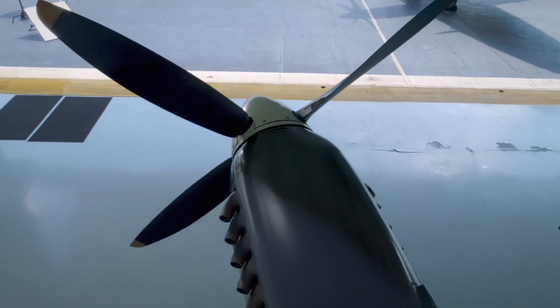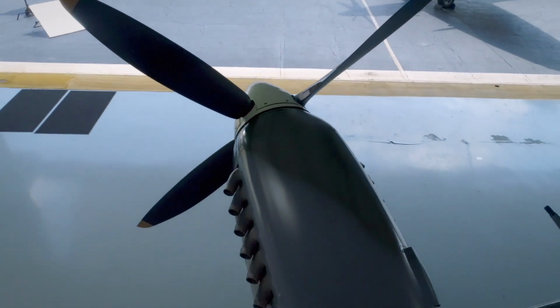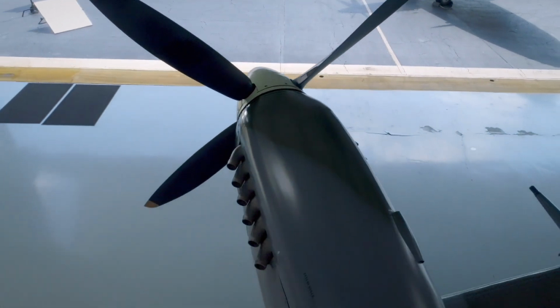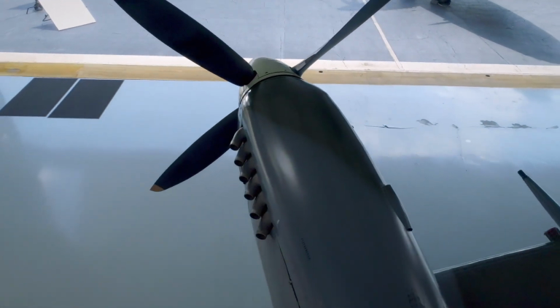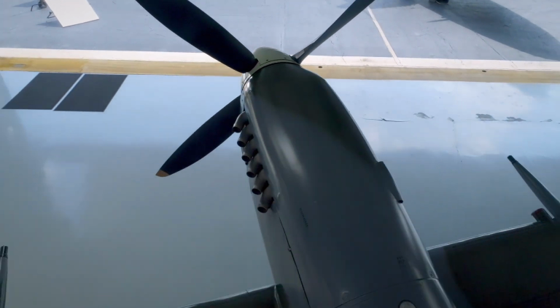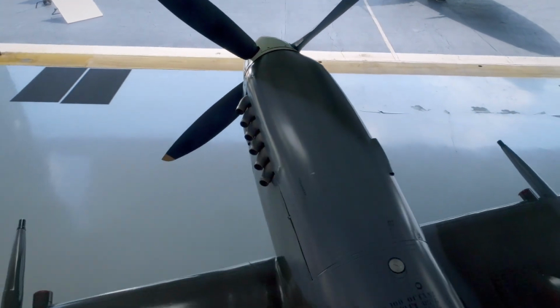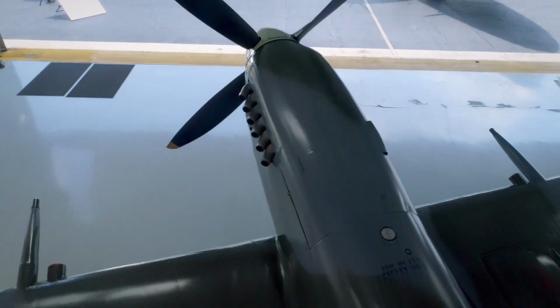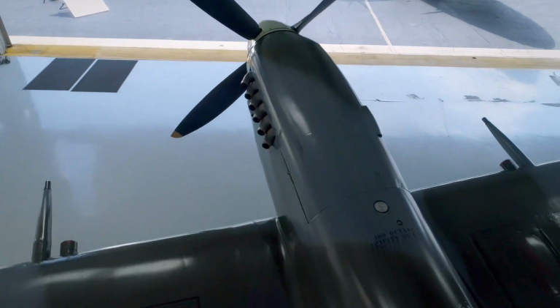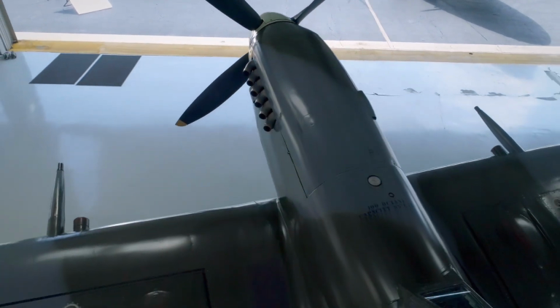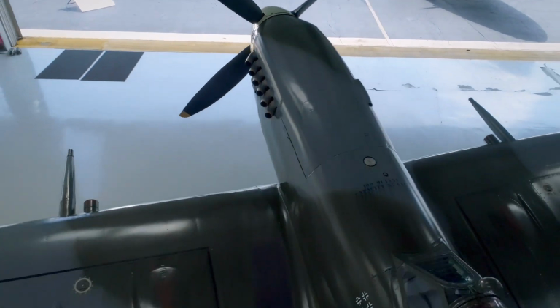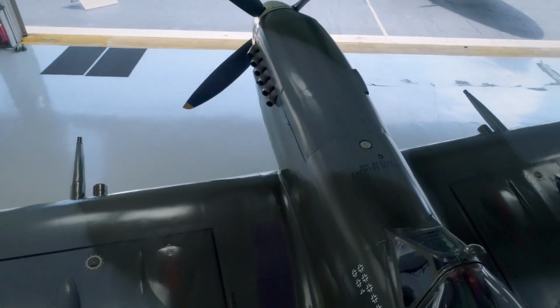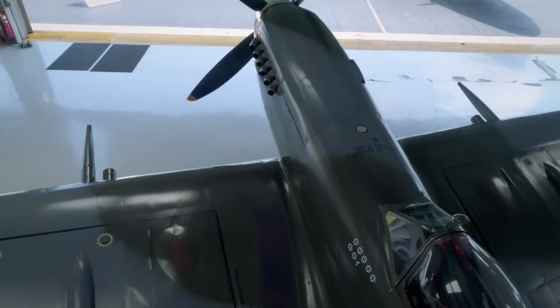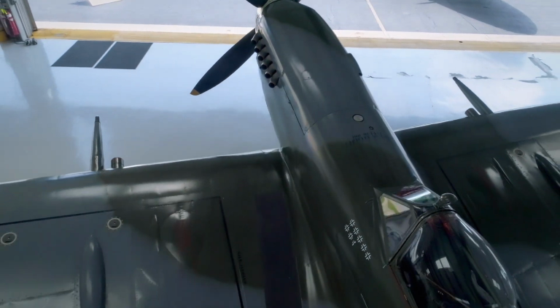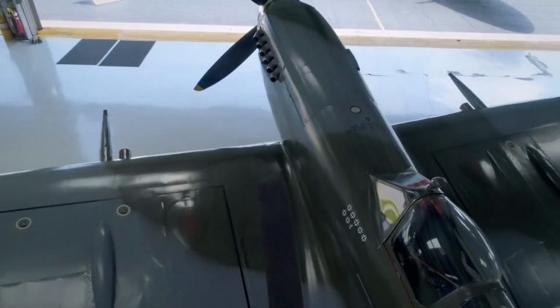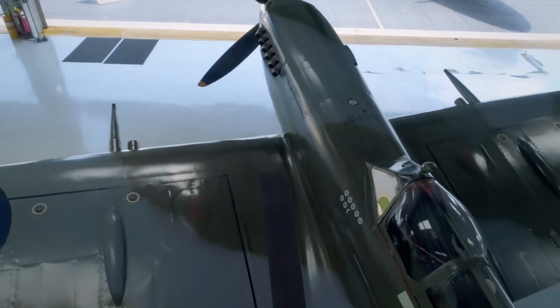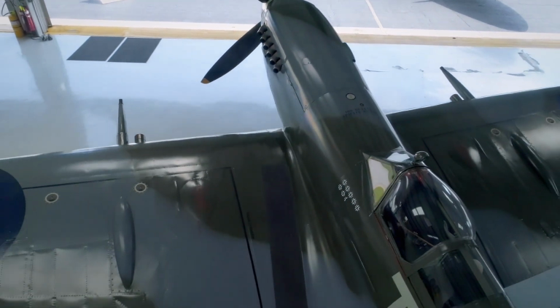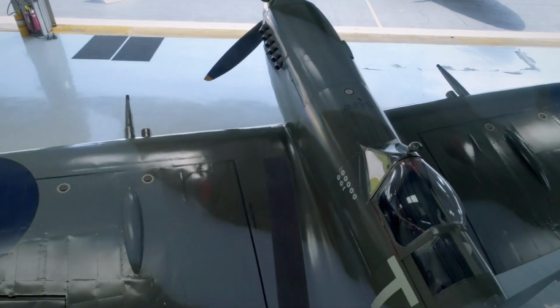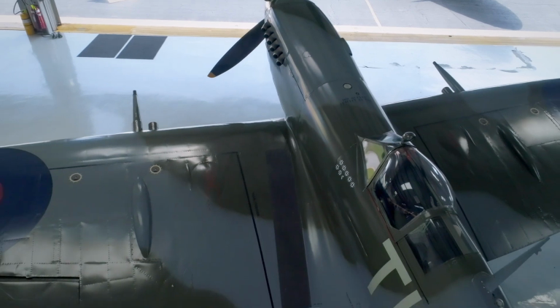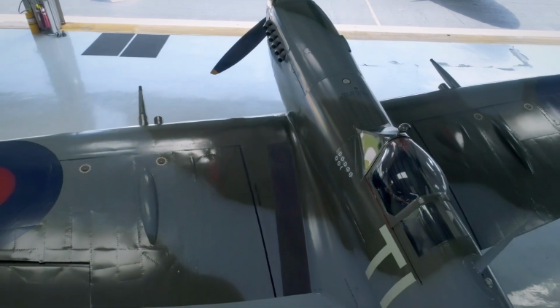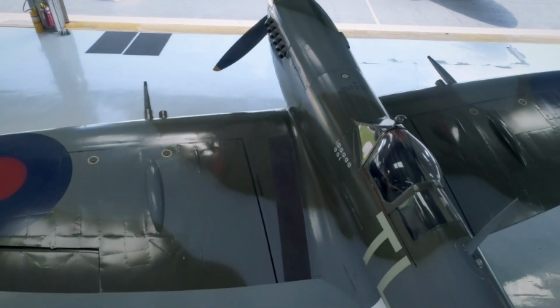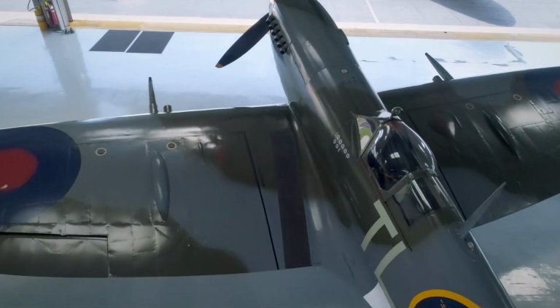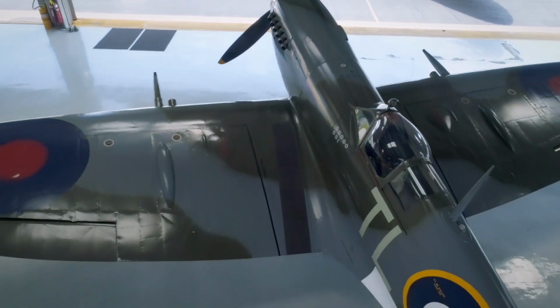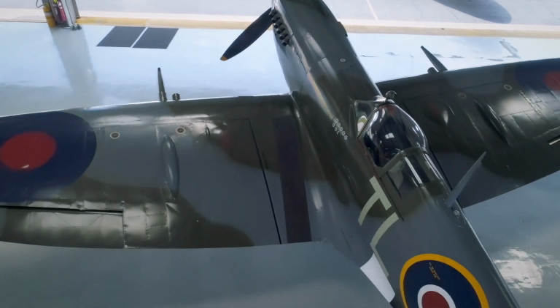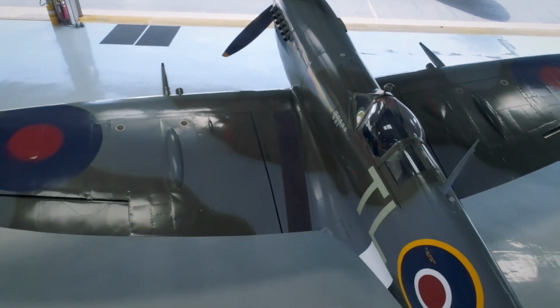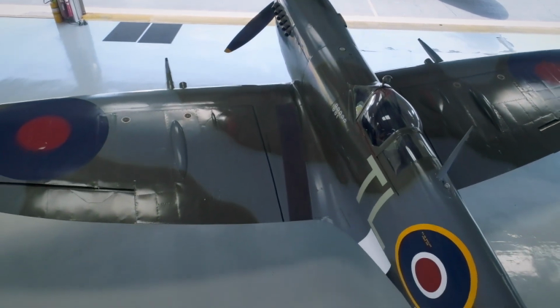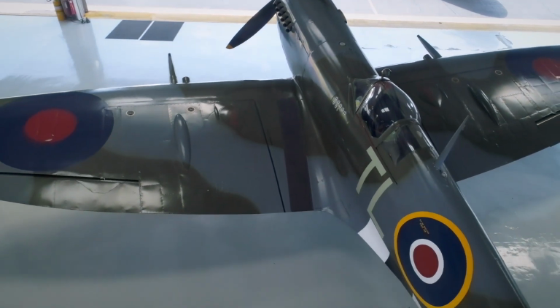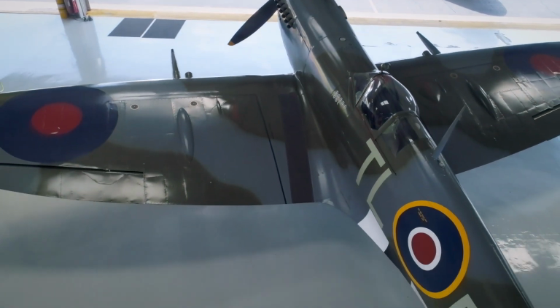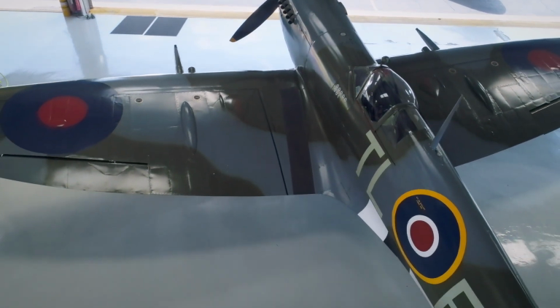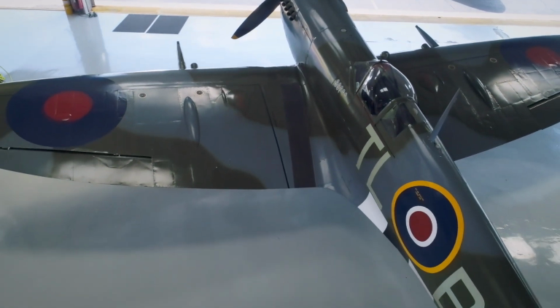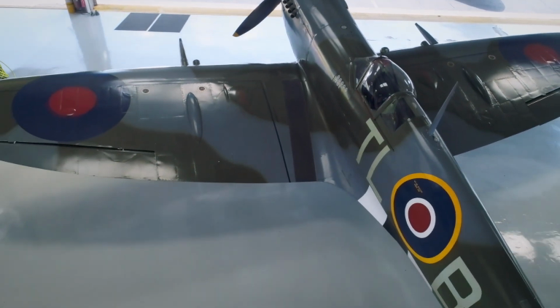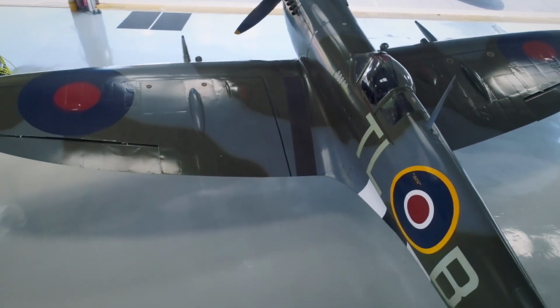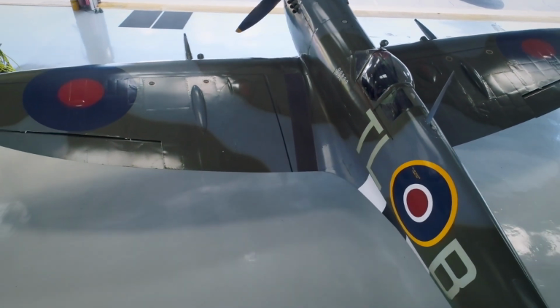Mitchell and his design team hit on a radical idea: giving the plane a thin, elliptical-shaped wing.